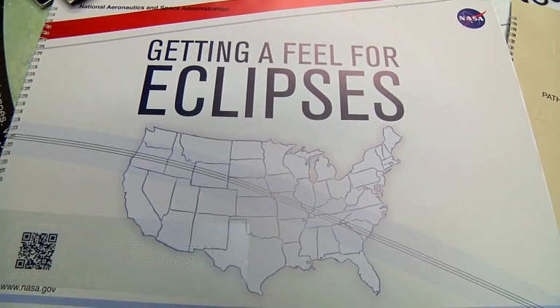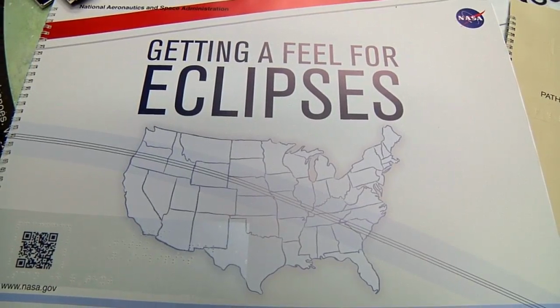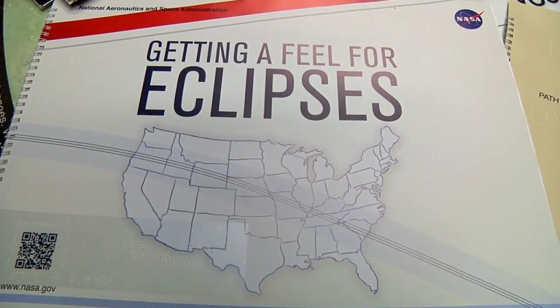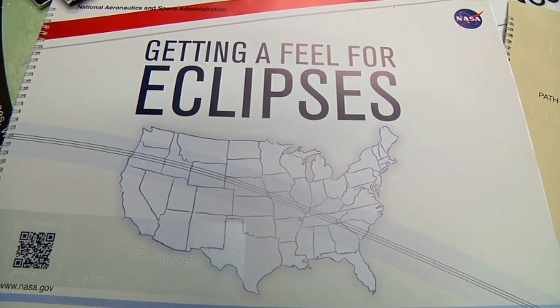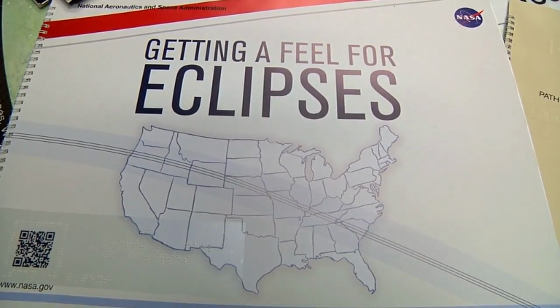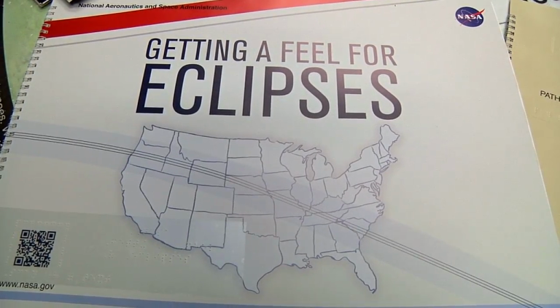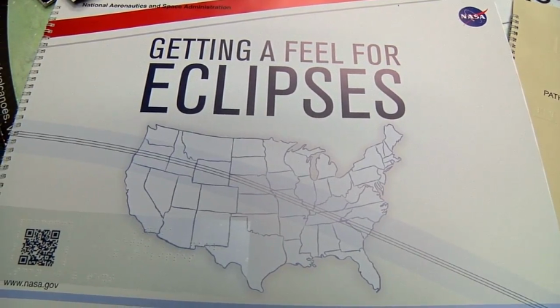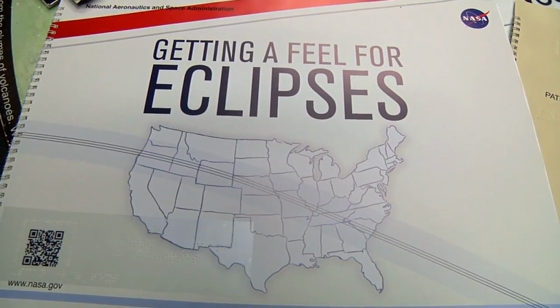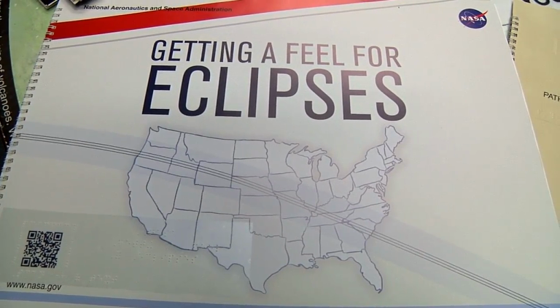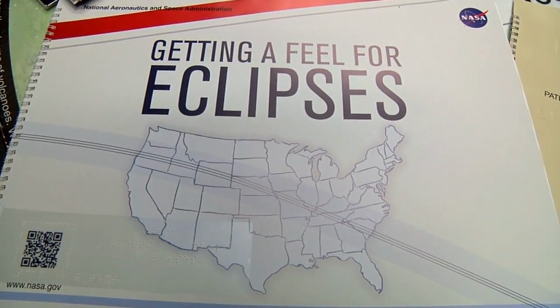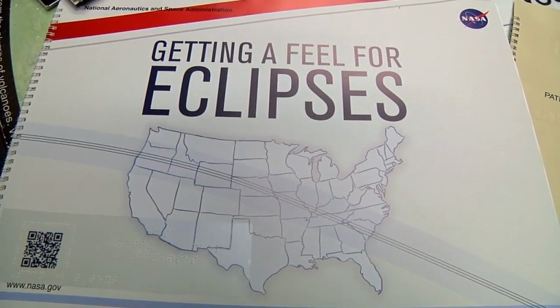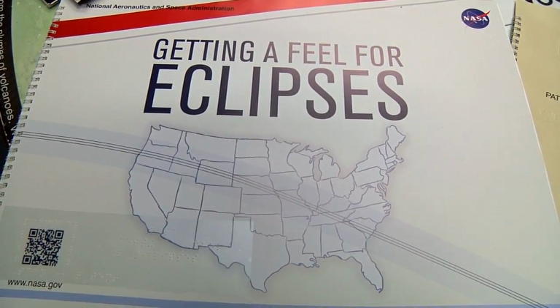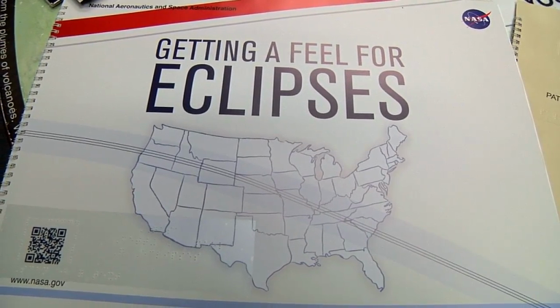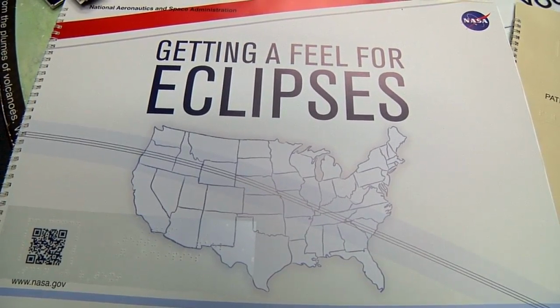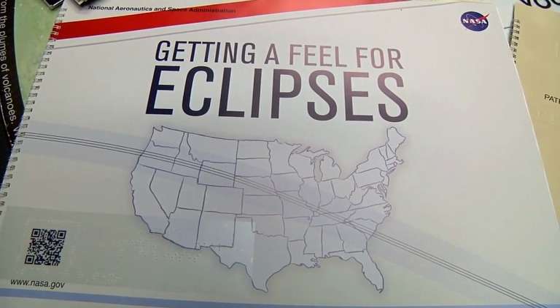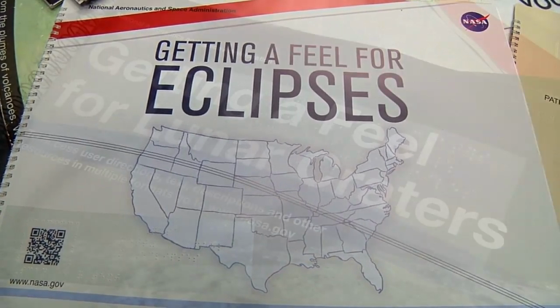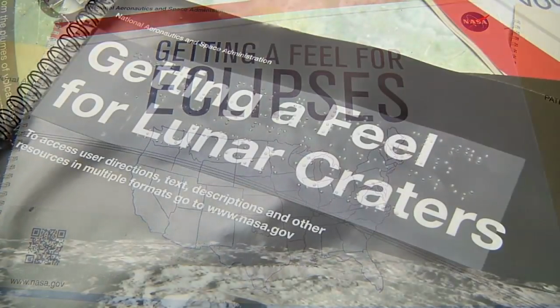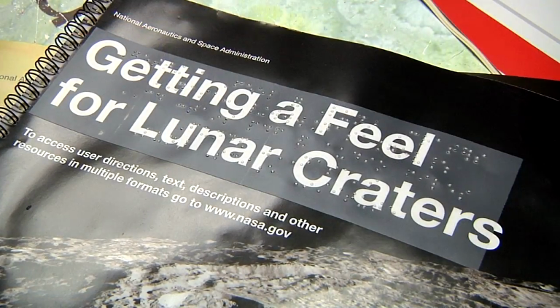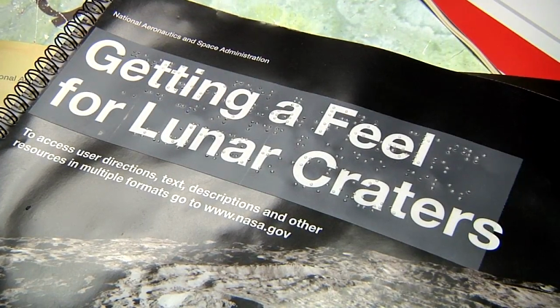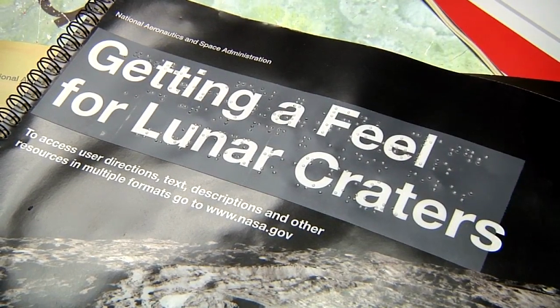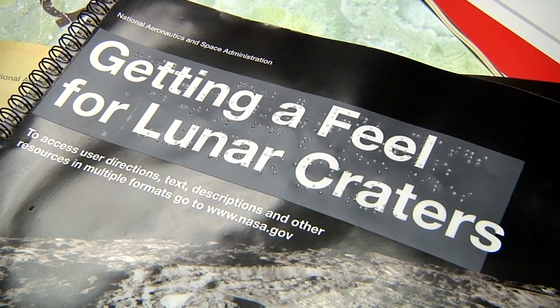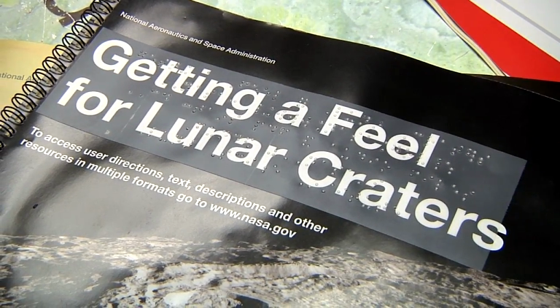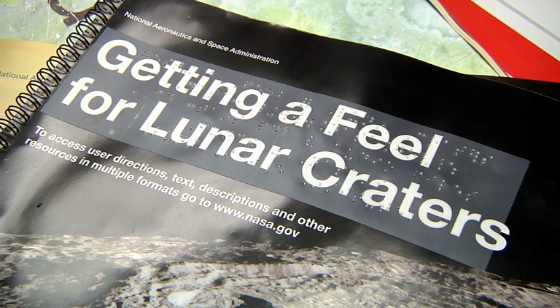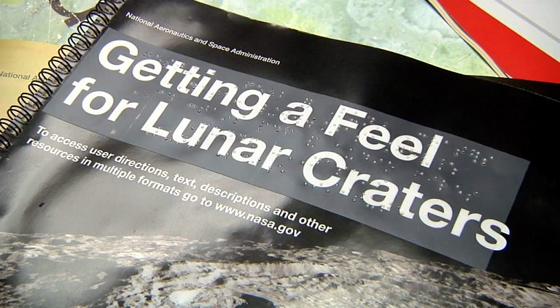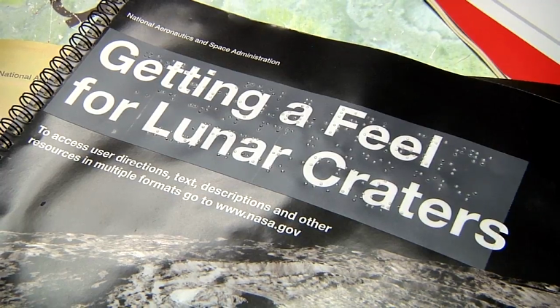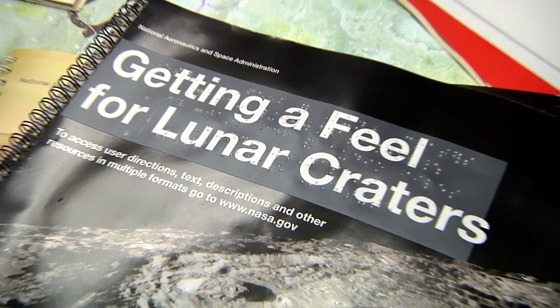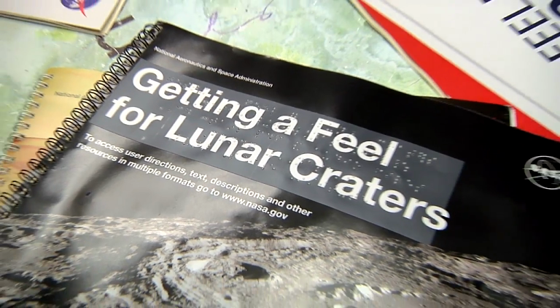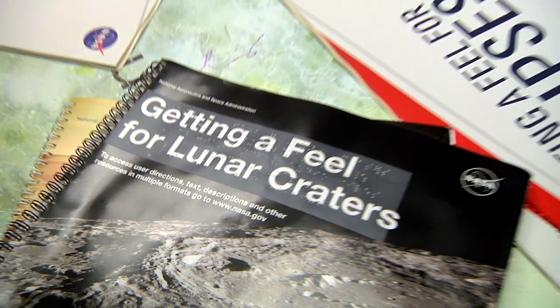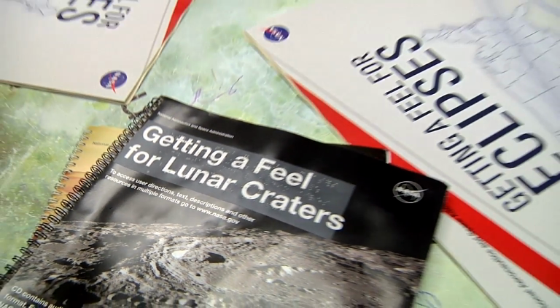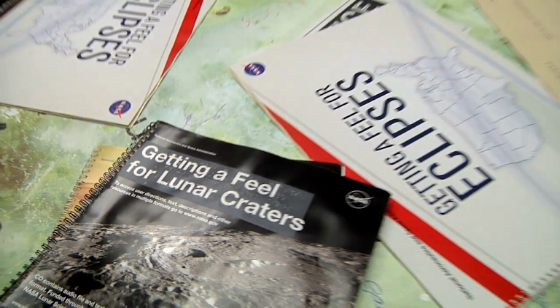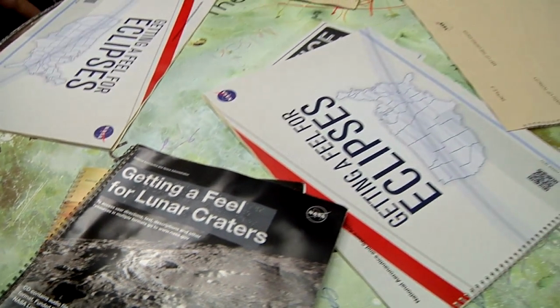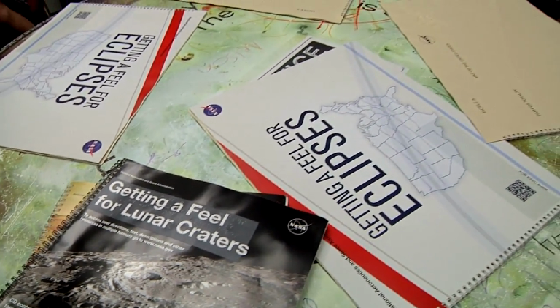The Eclipse Tactile Guide is the latest in the Braille book series, following 'Getting a Feel for Lunar Craters' and 'Exploring Mars.'